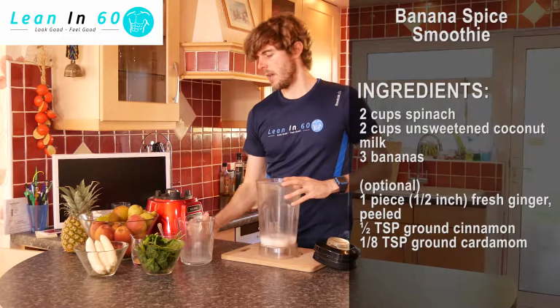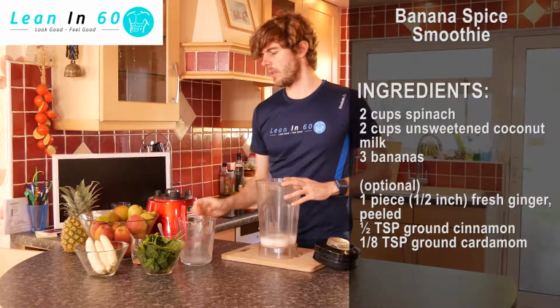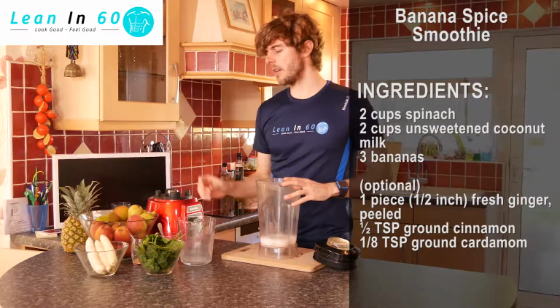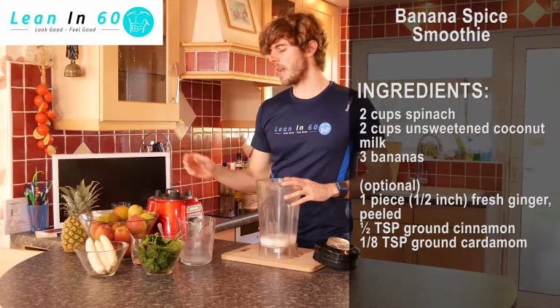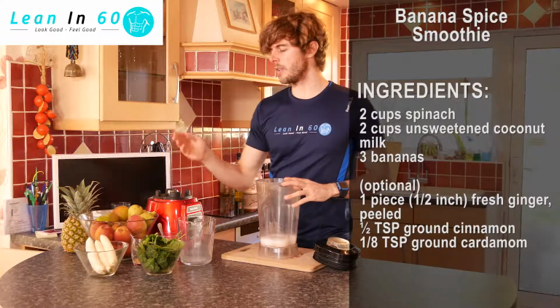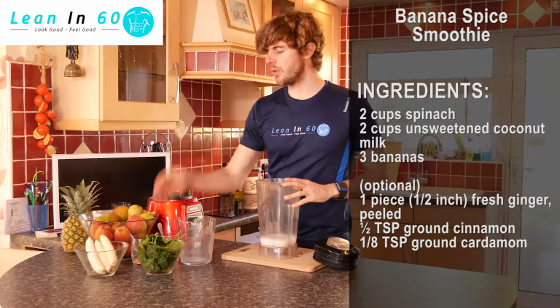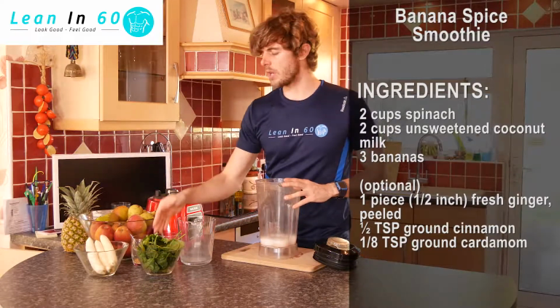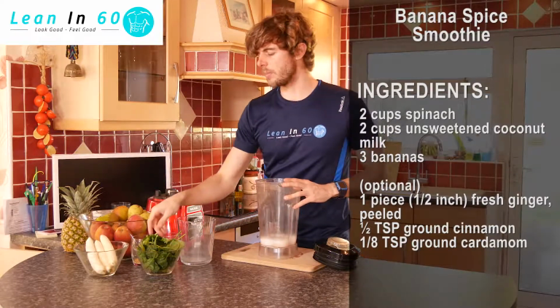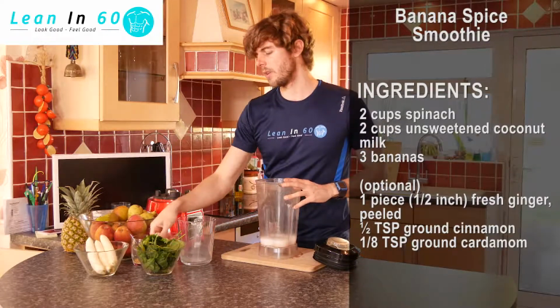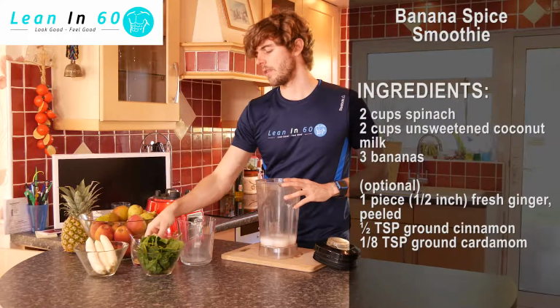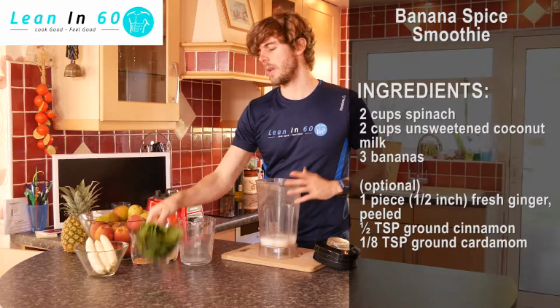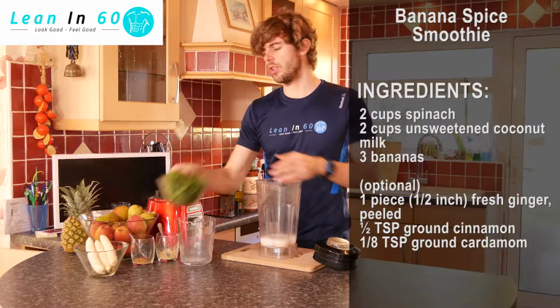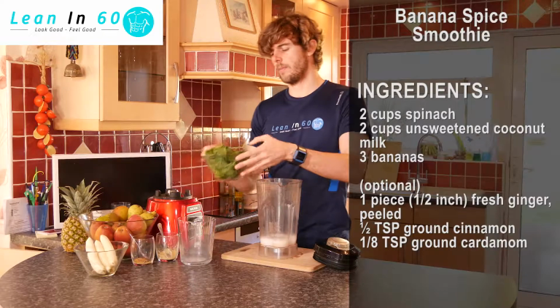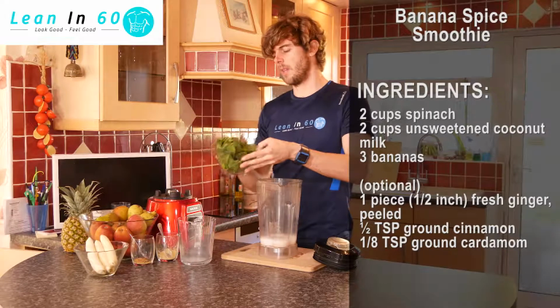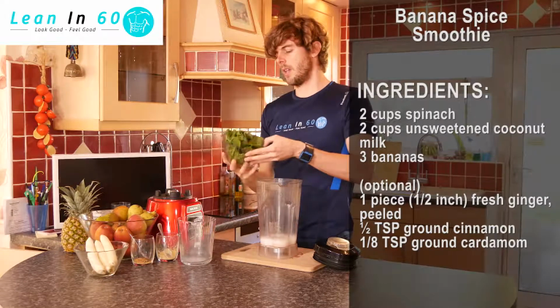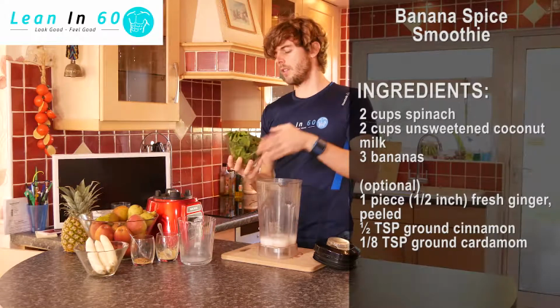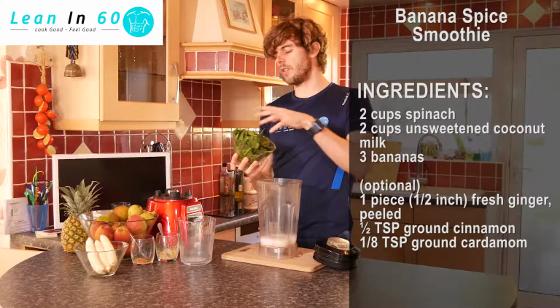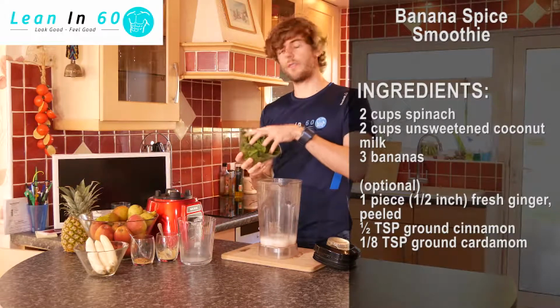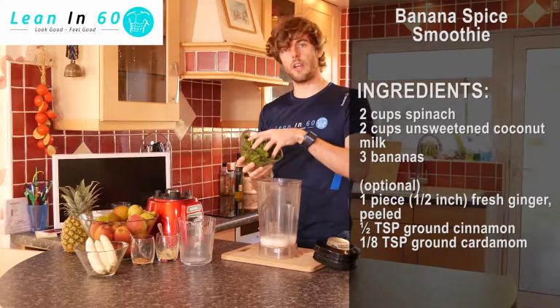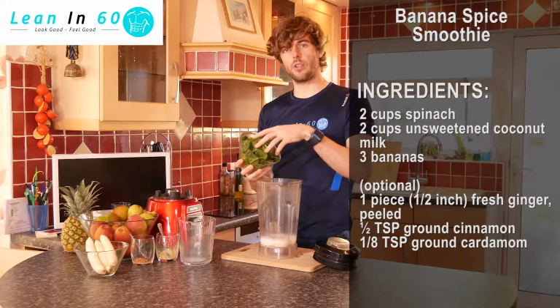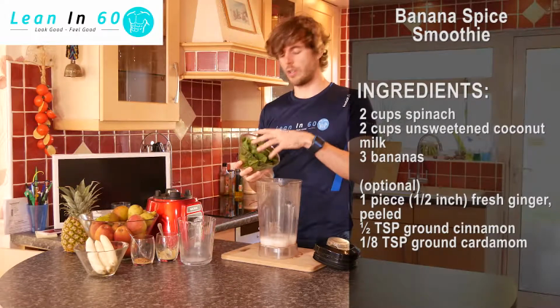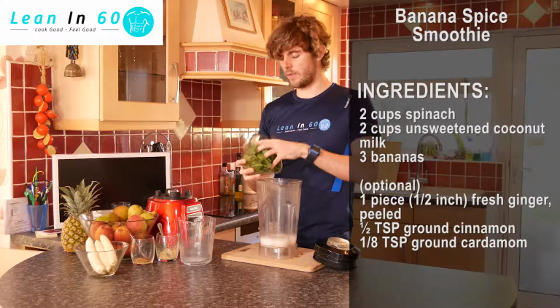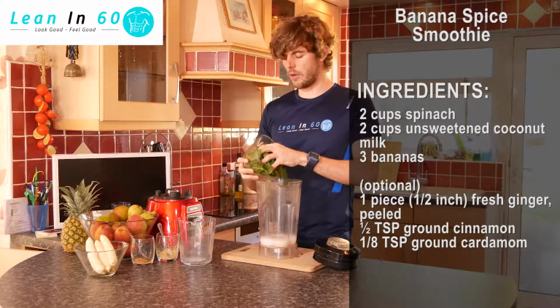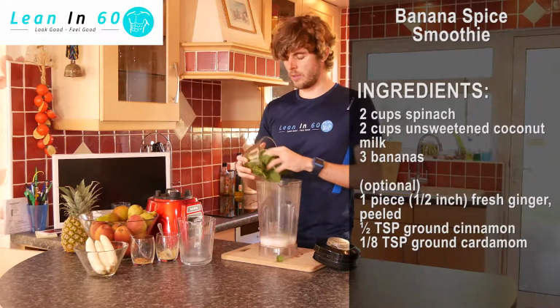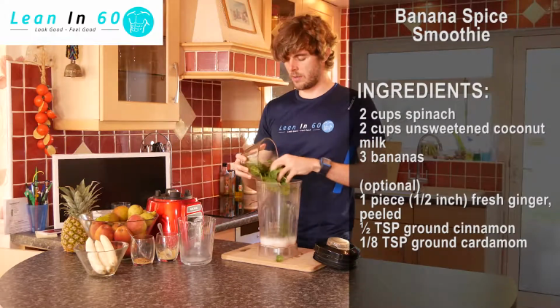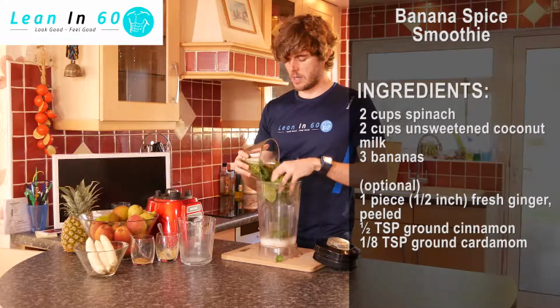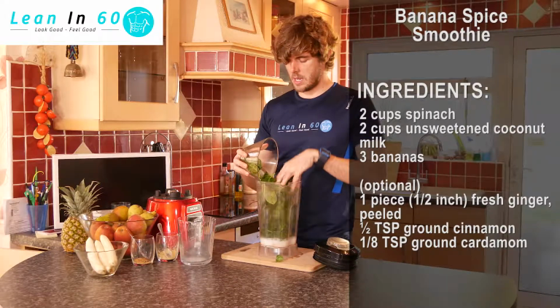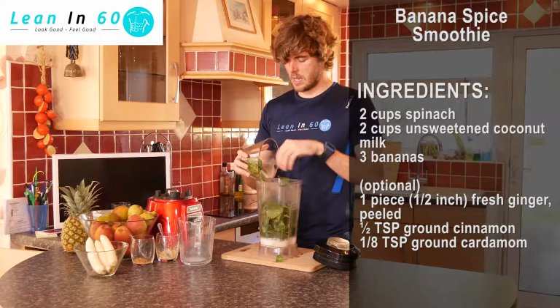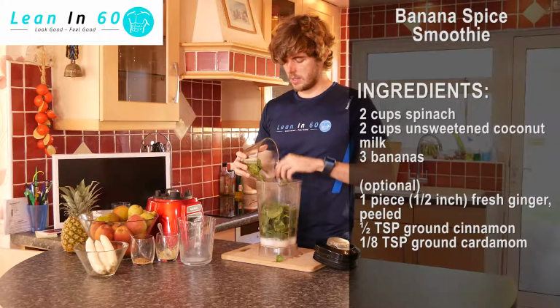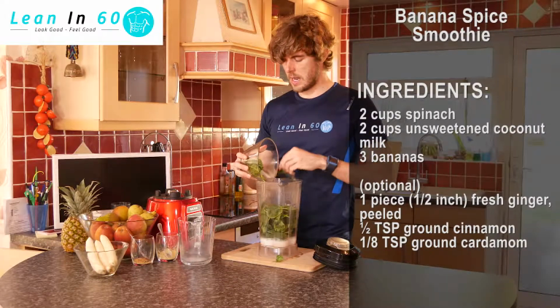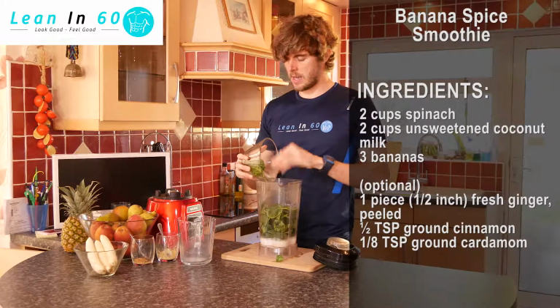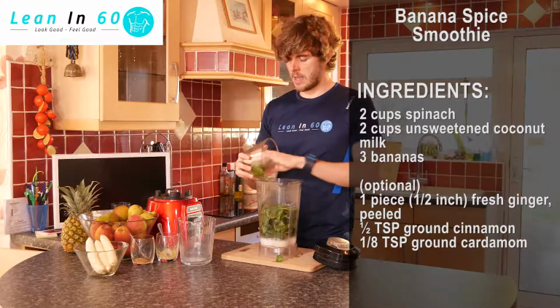We're then gonna add in two cups of spinach. You can use fresh or you can use frozen — just add it in there.